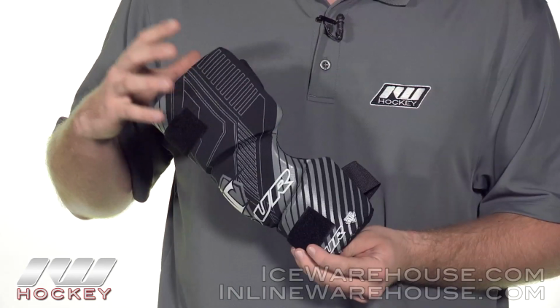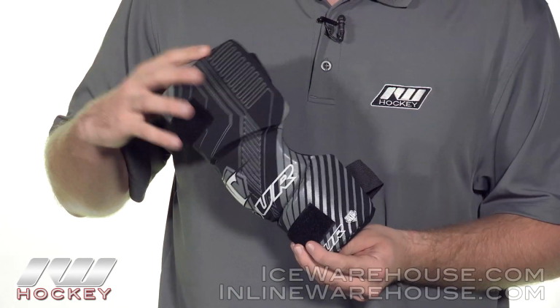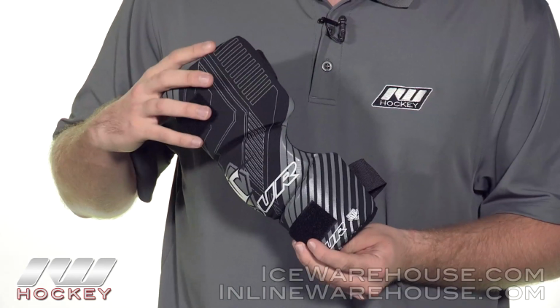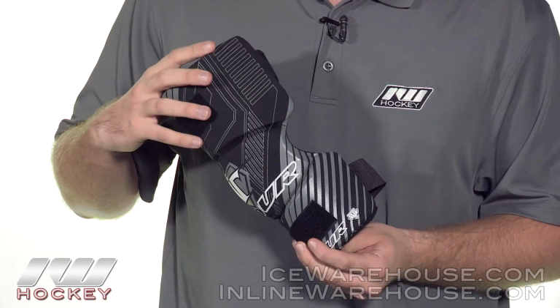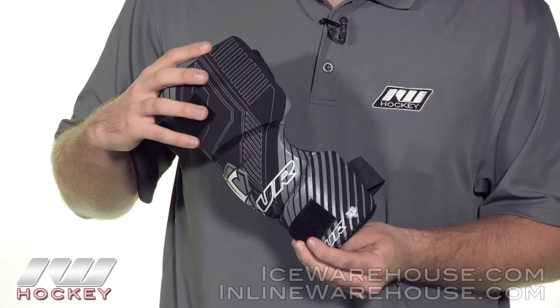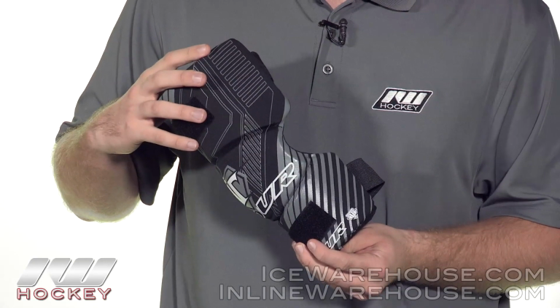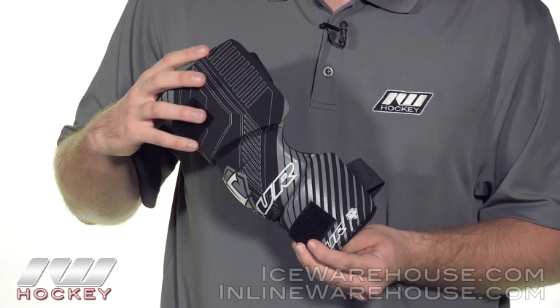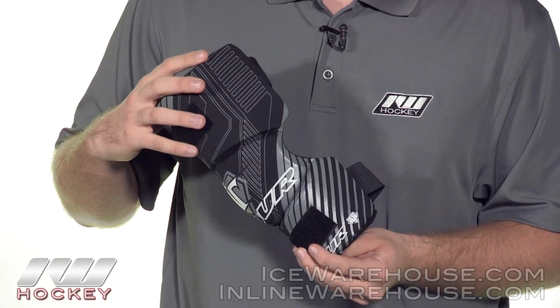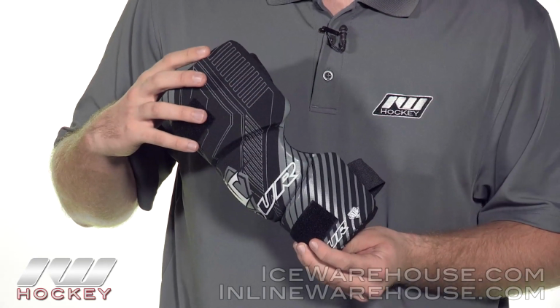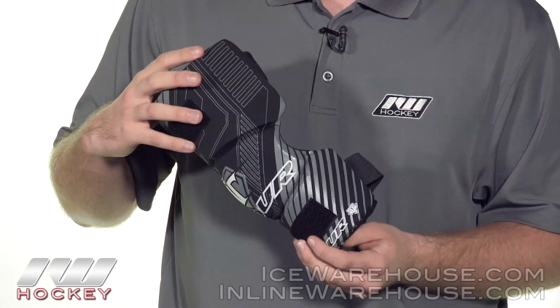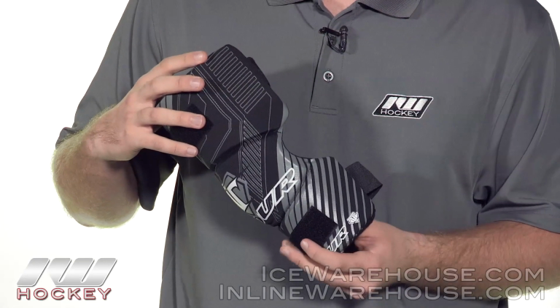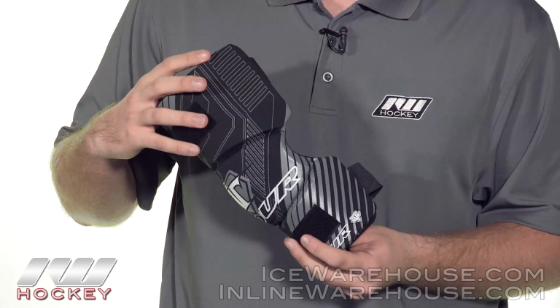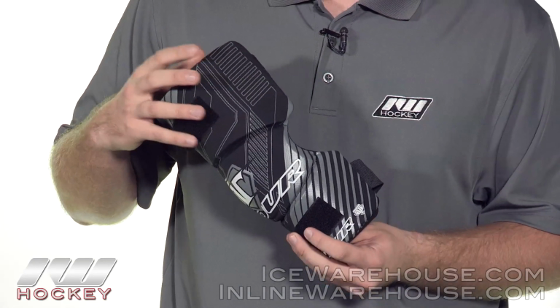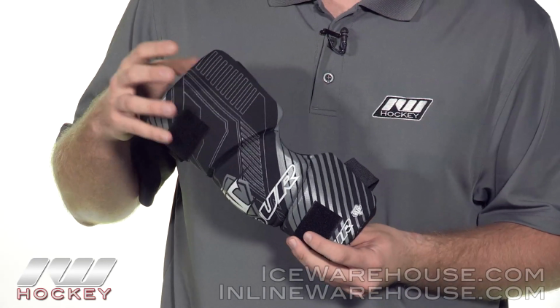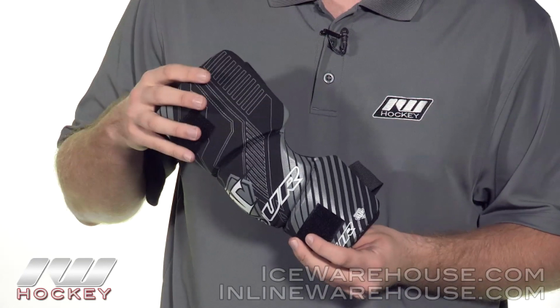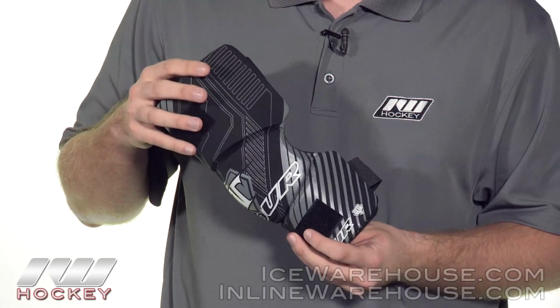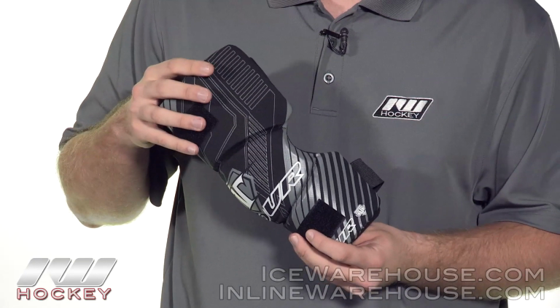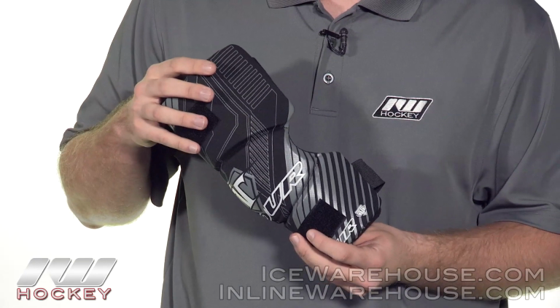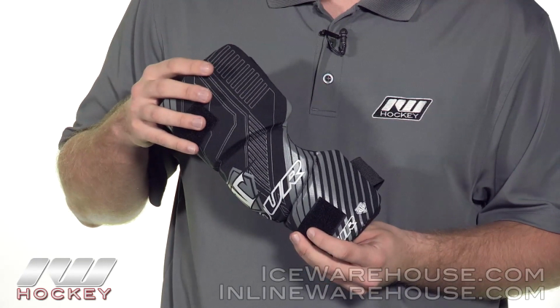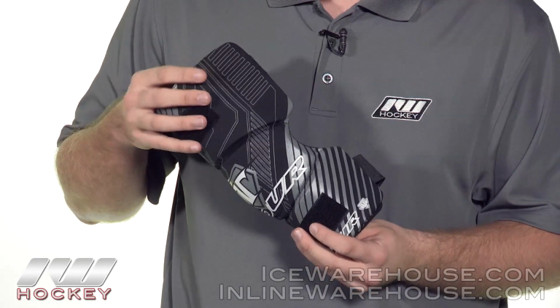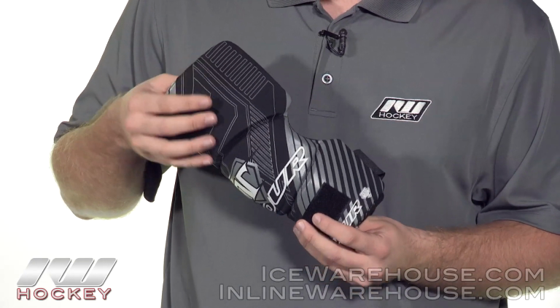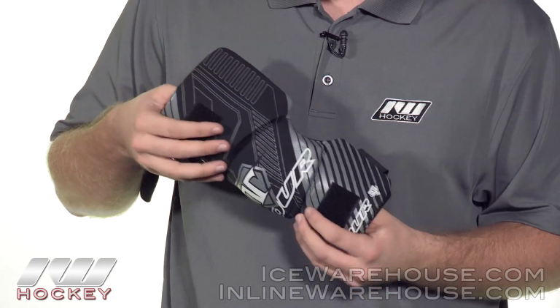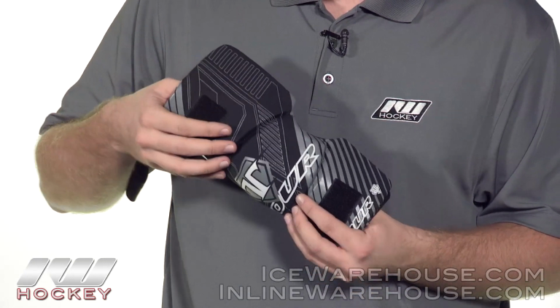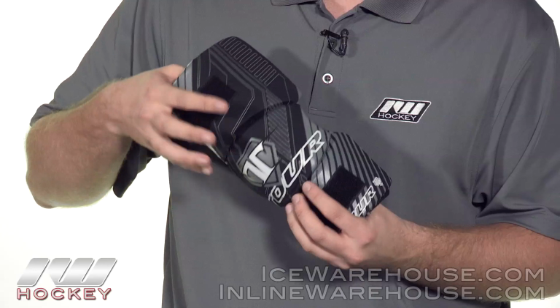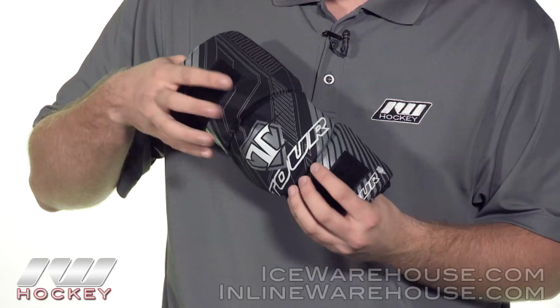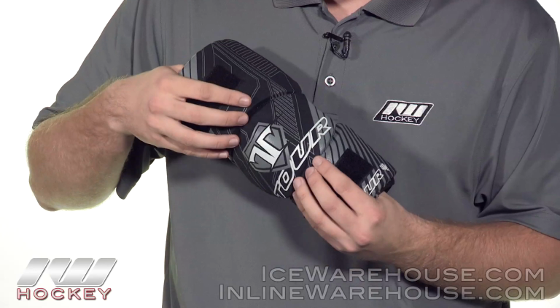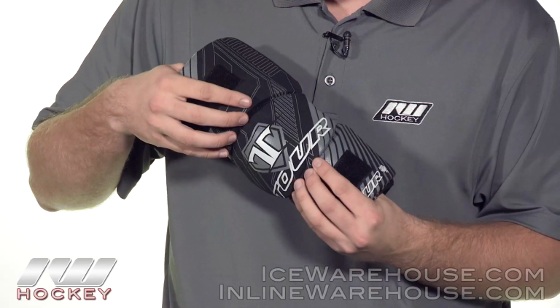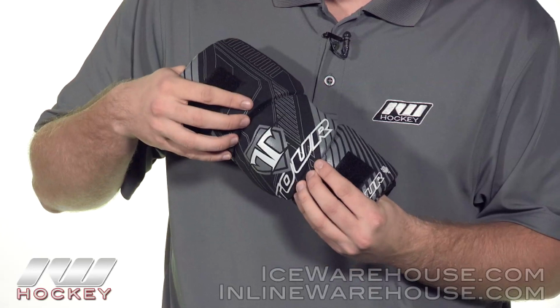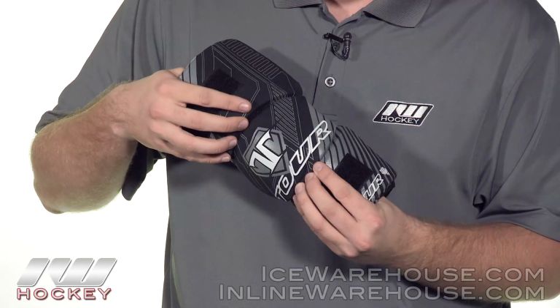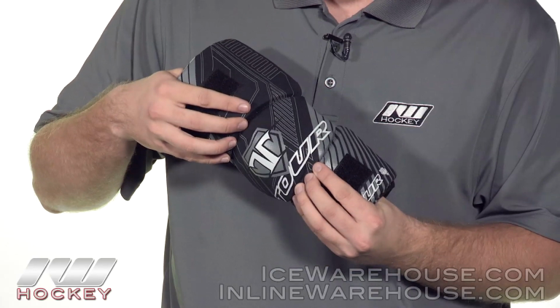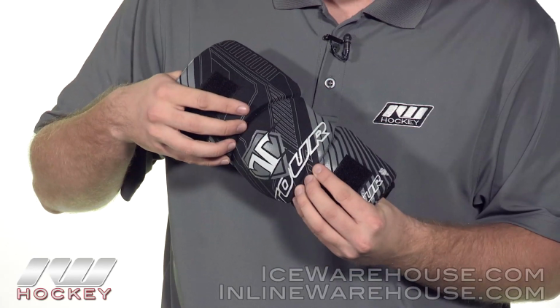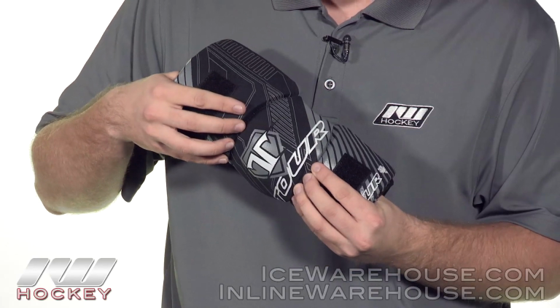Going into the overall design of this elbow pad, this is a true one-piece design but it does have two hinge points.